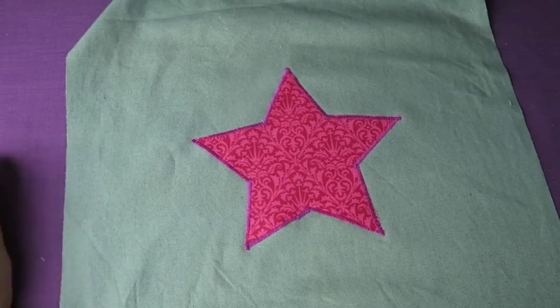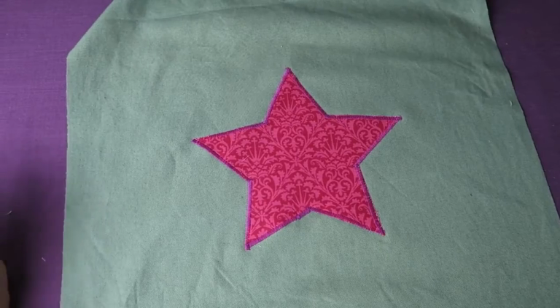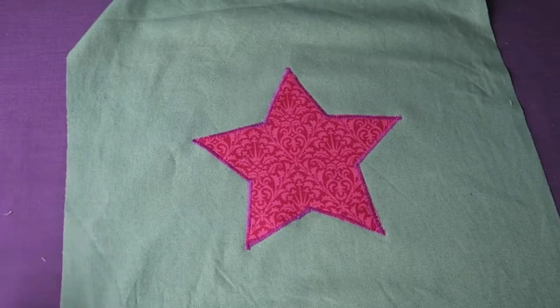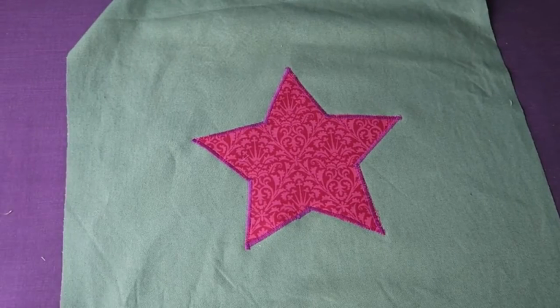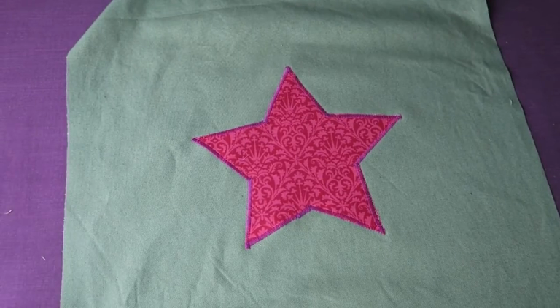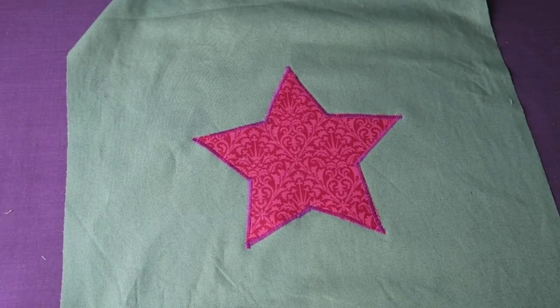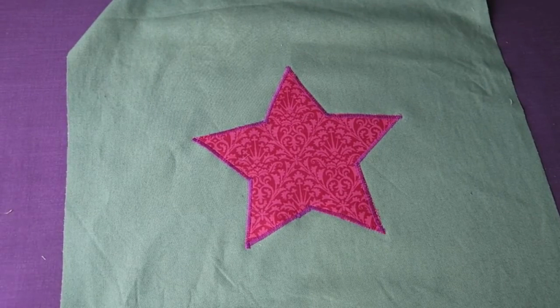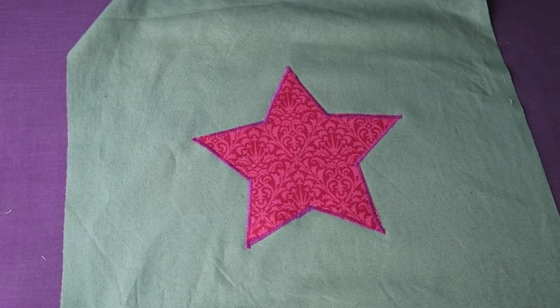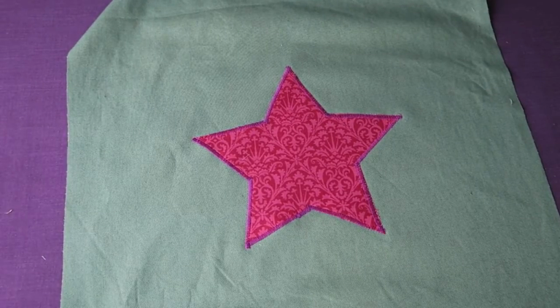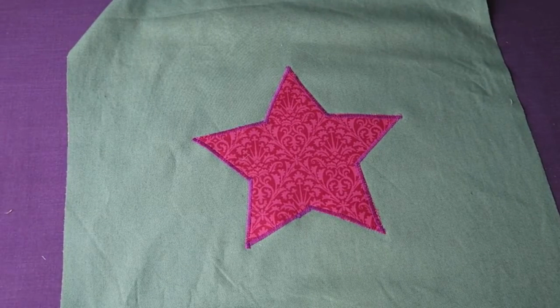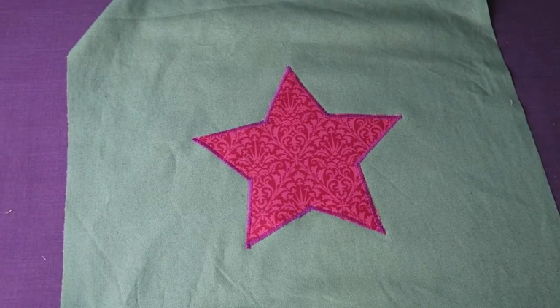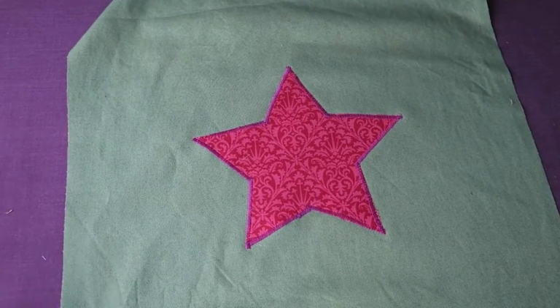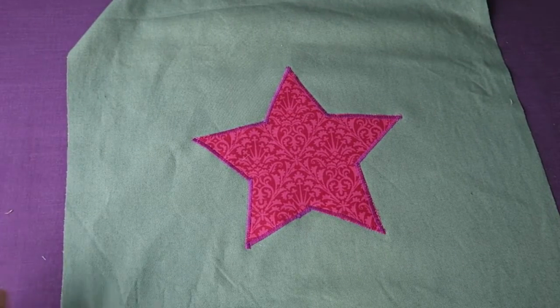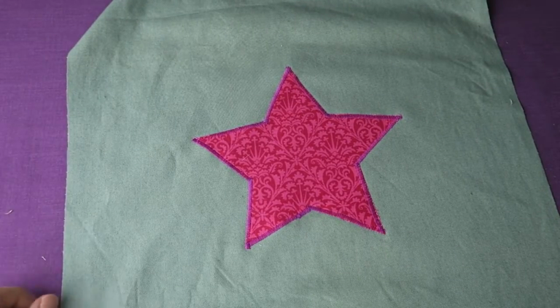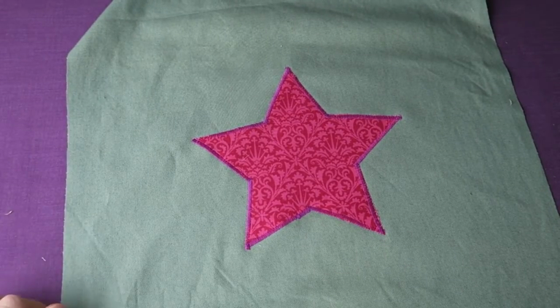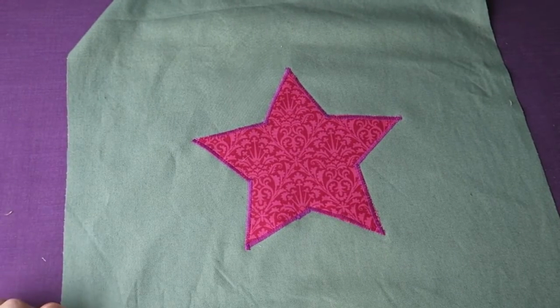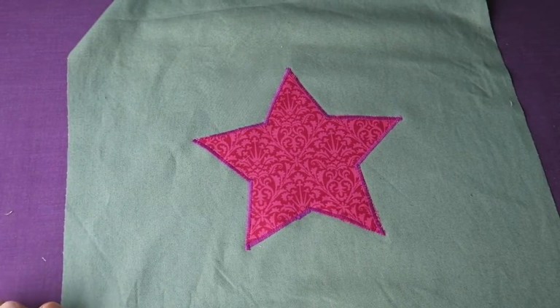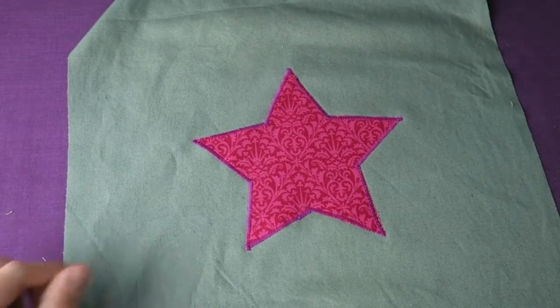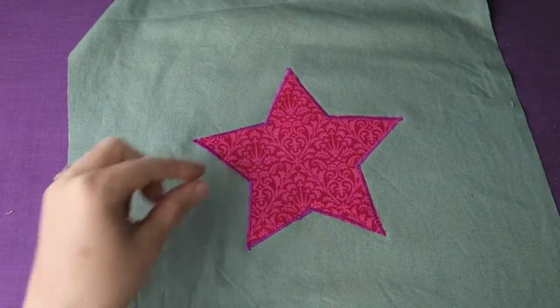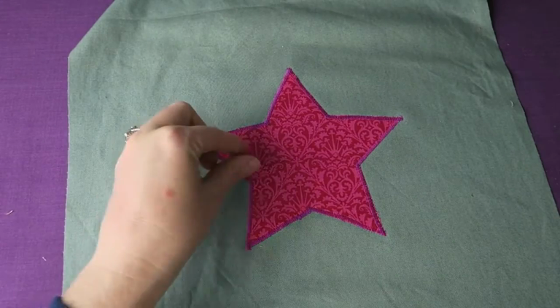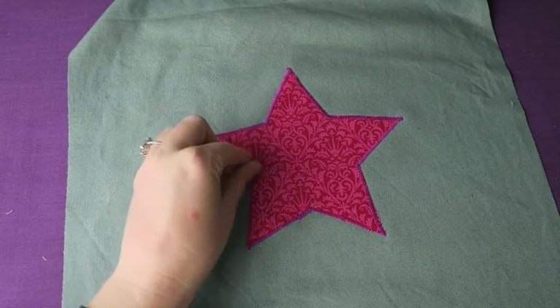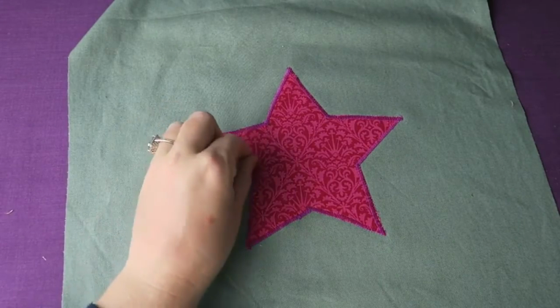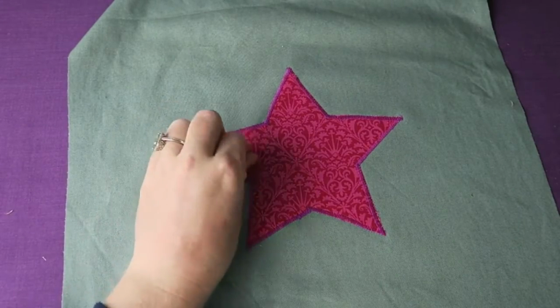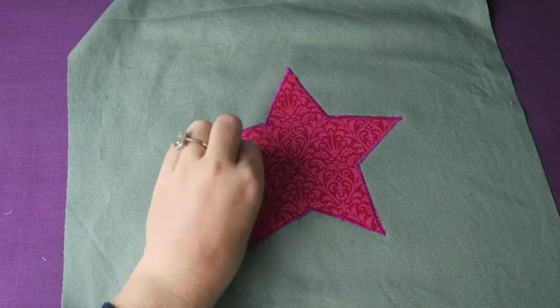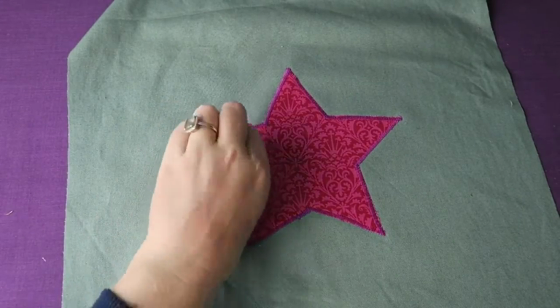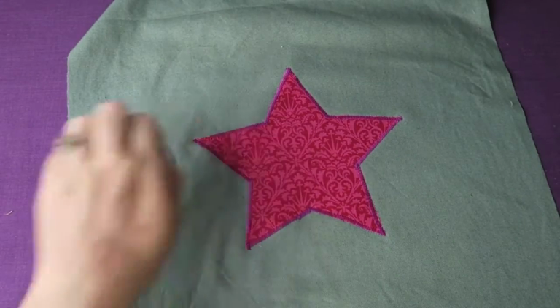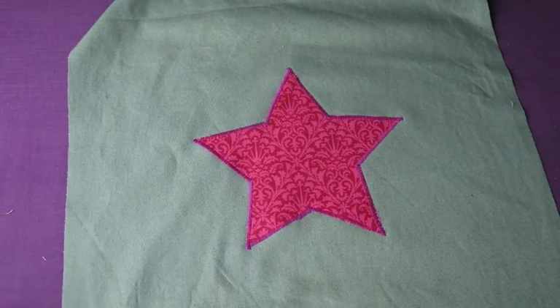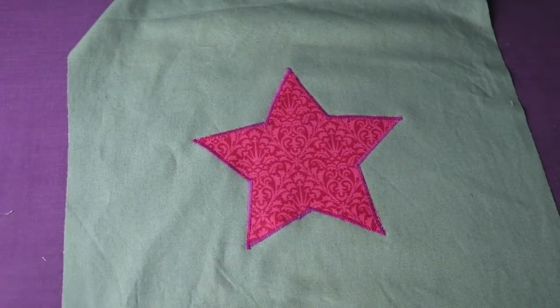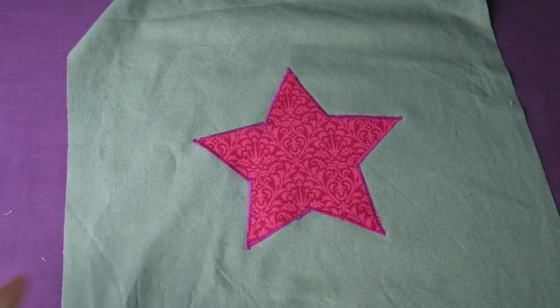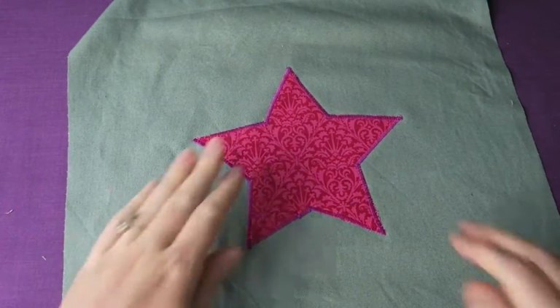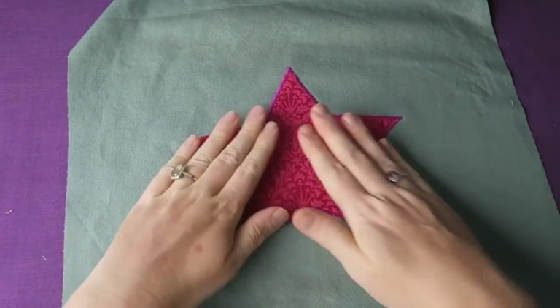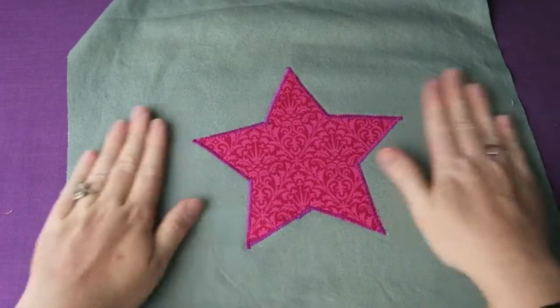And, of course, you can be as creative as you'd like and make any design you'd like with a Flysofix and some knit fabric.